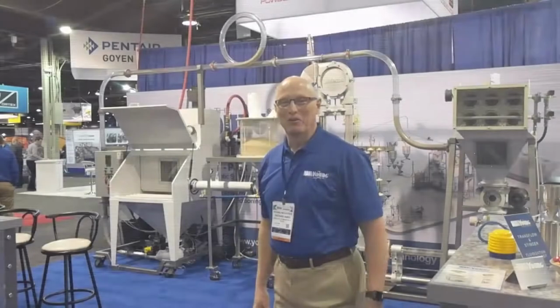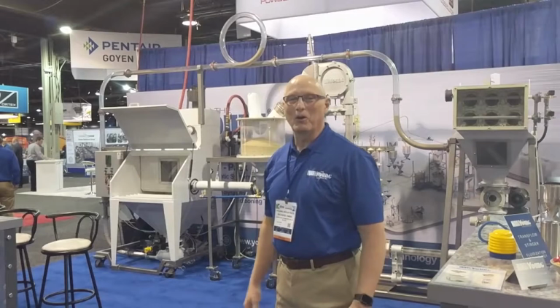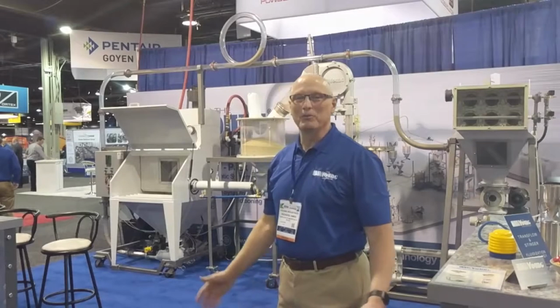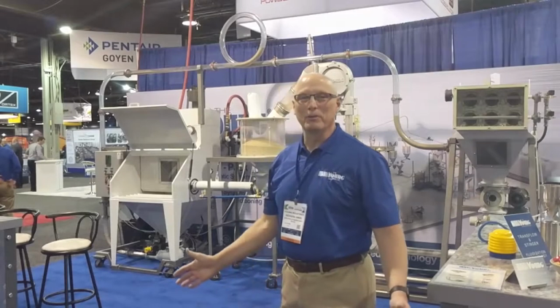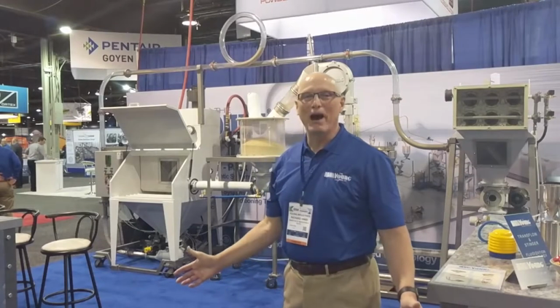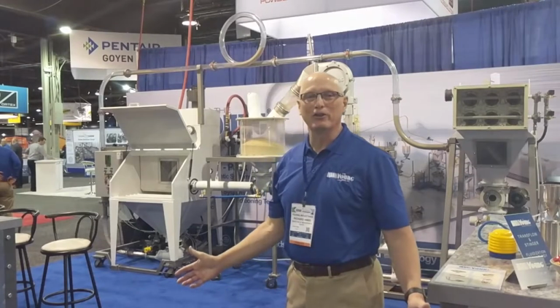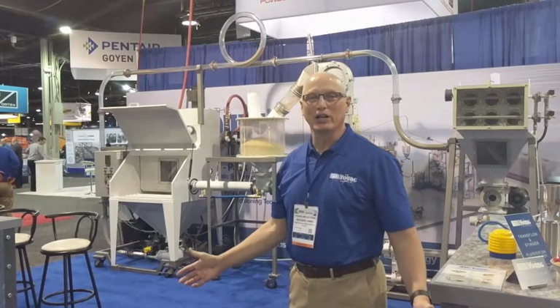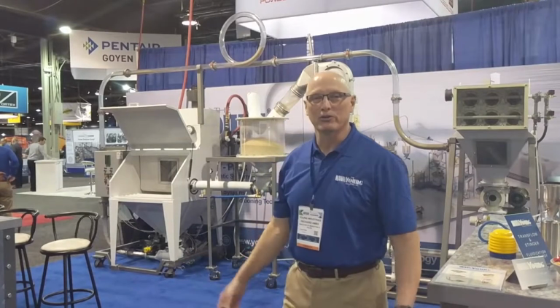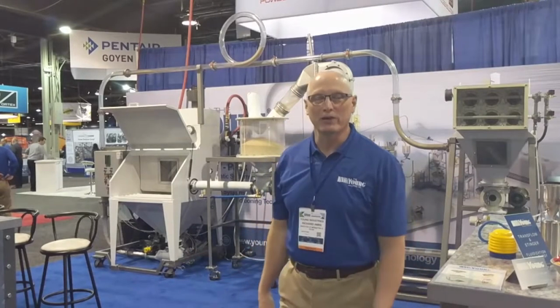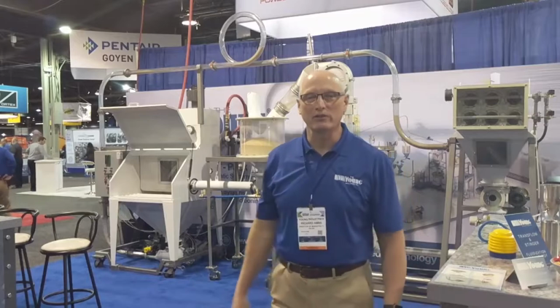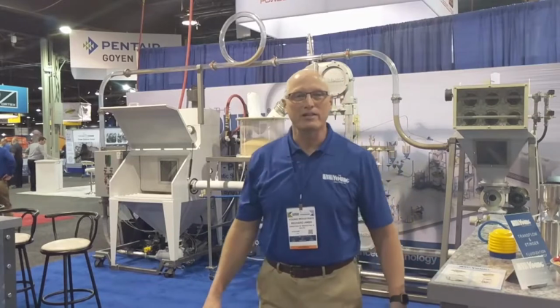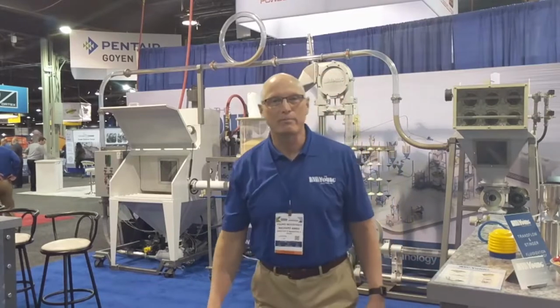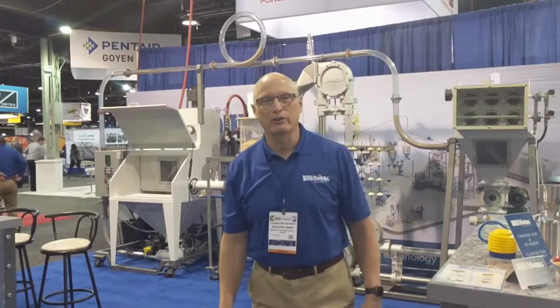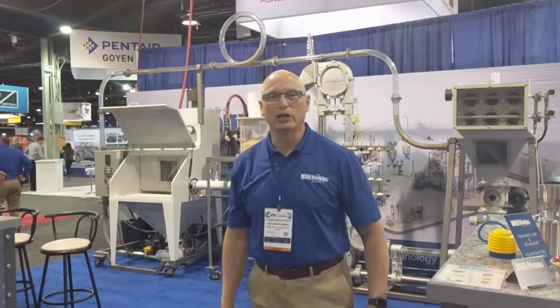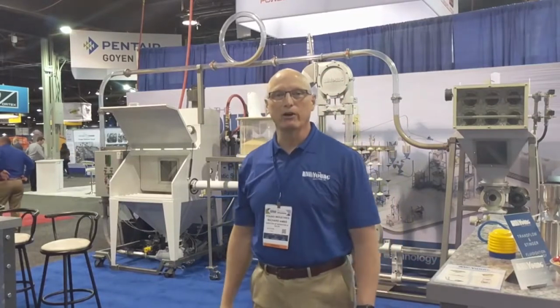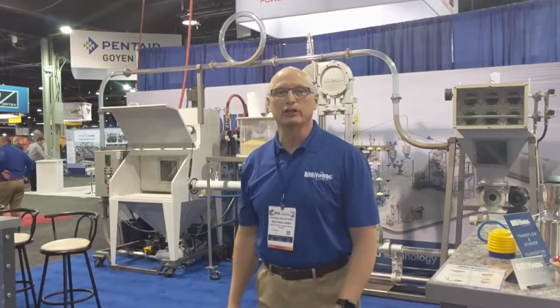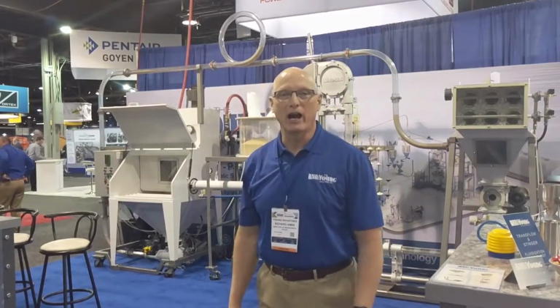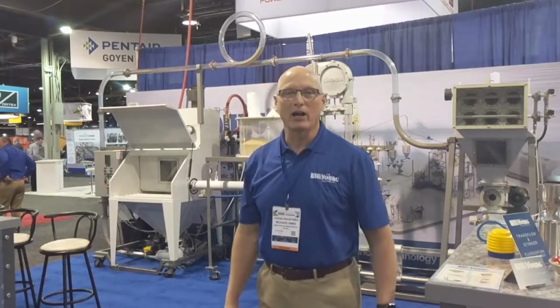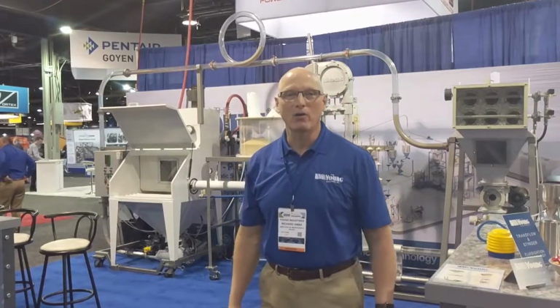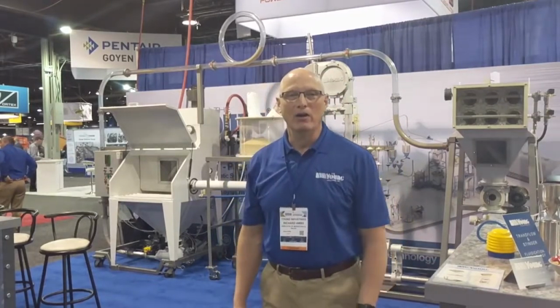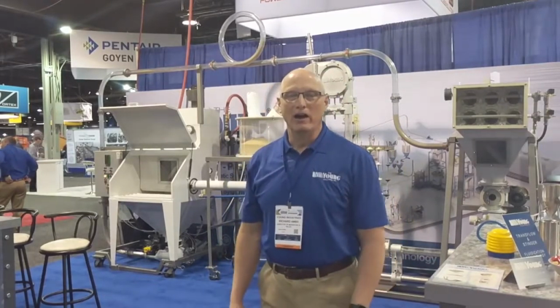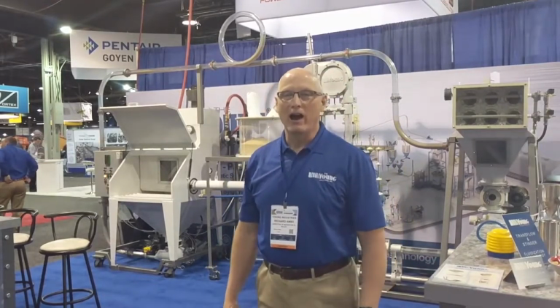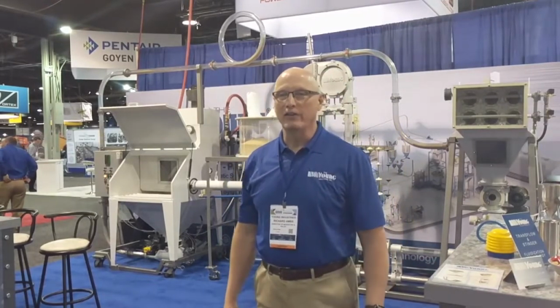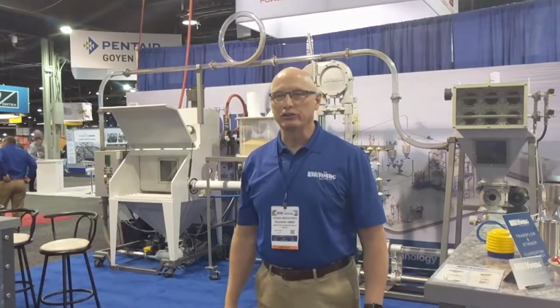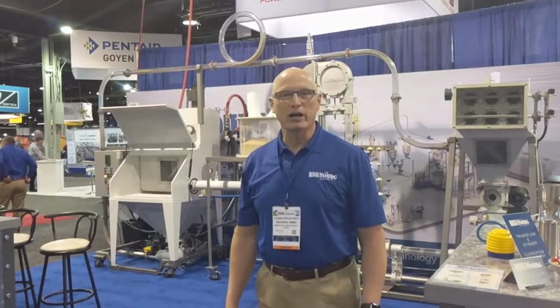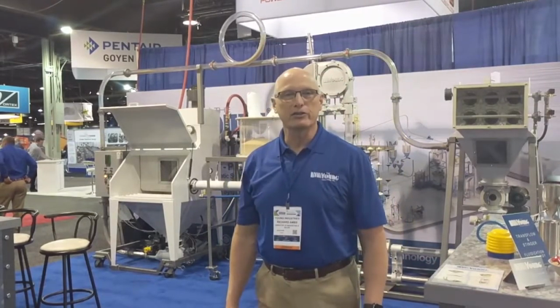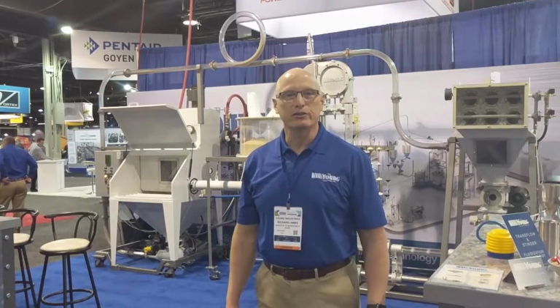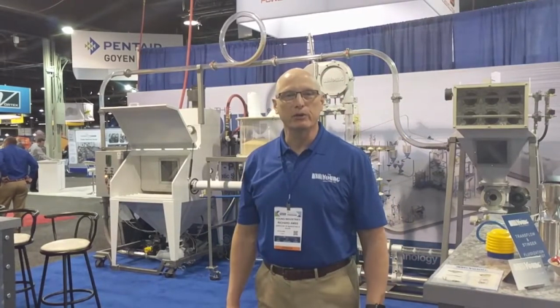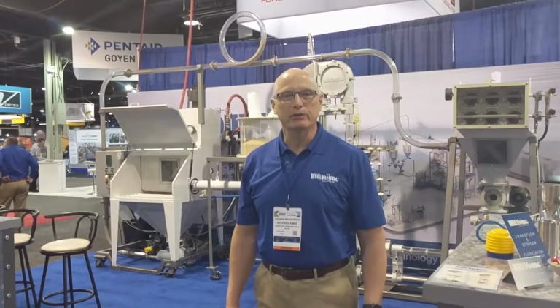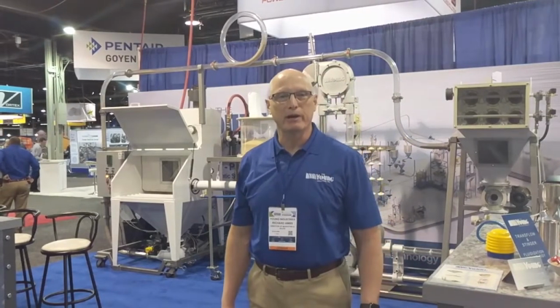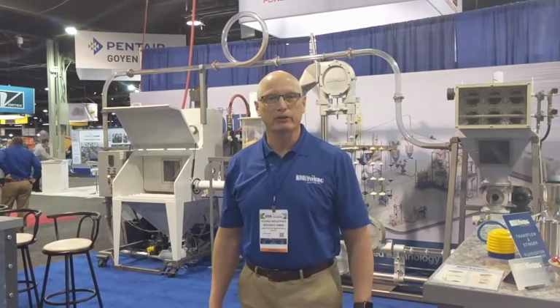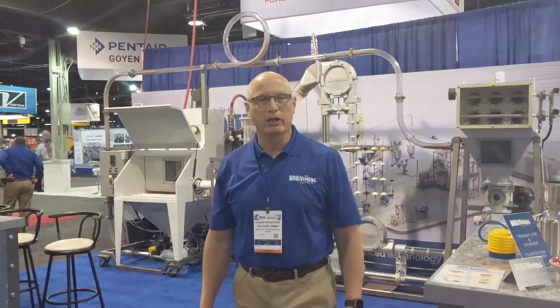Welcome to the 2018 Powder Show in Chicago. This is the Young Industries booth at the Powder Show.